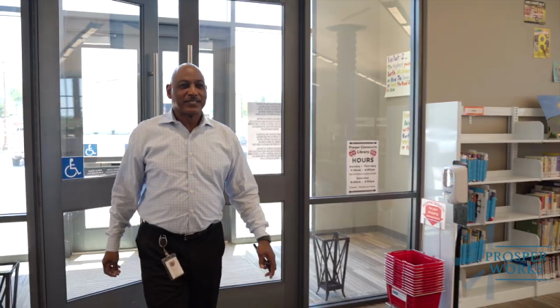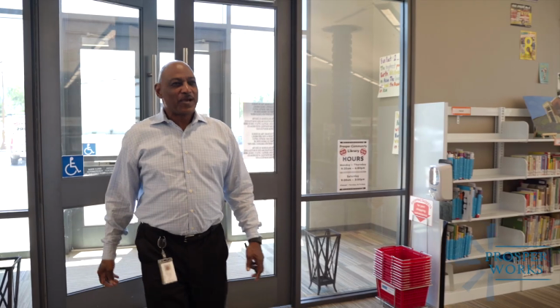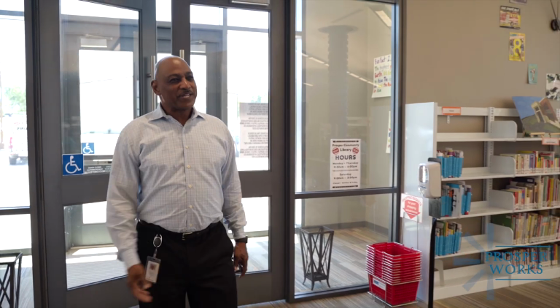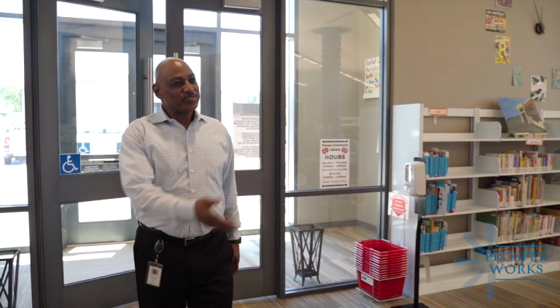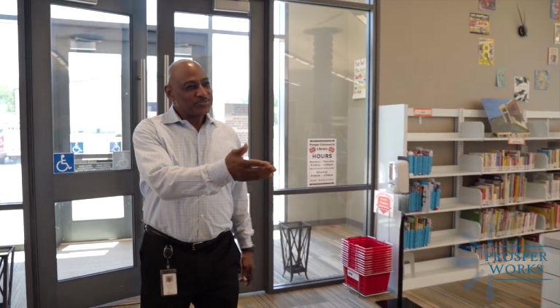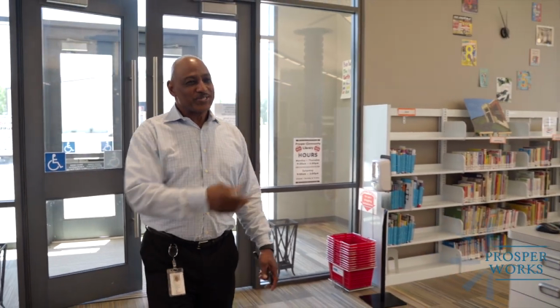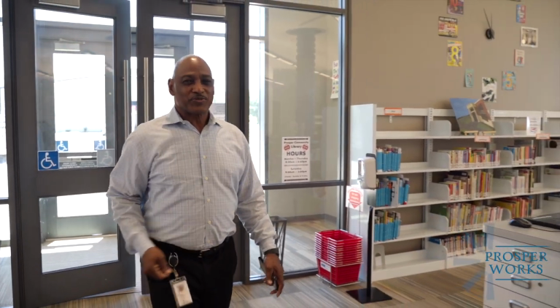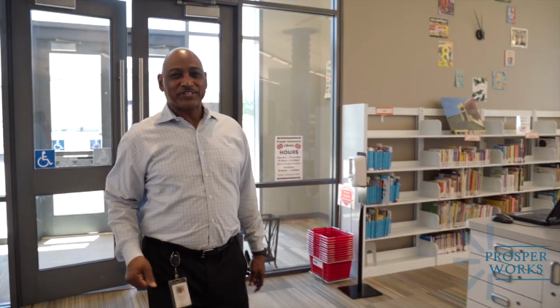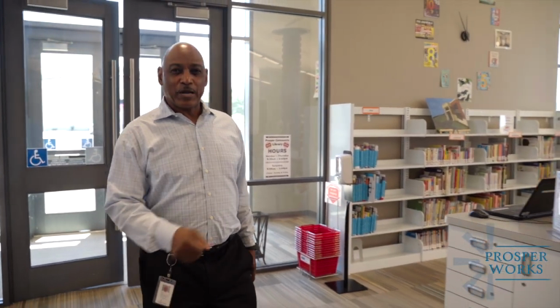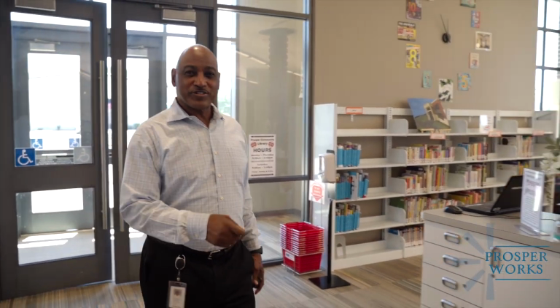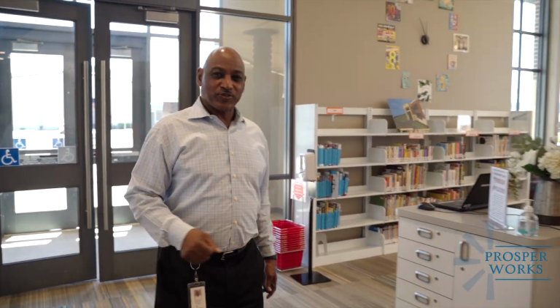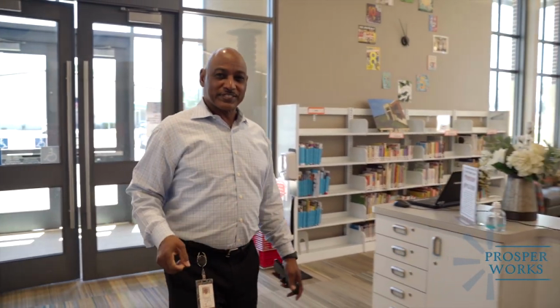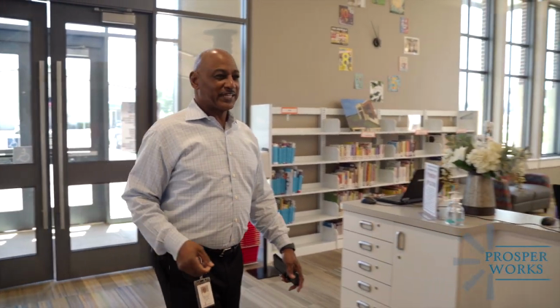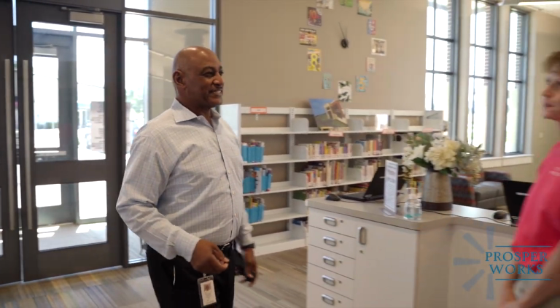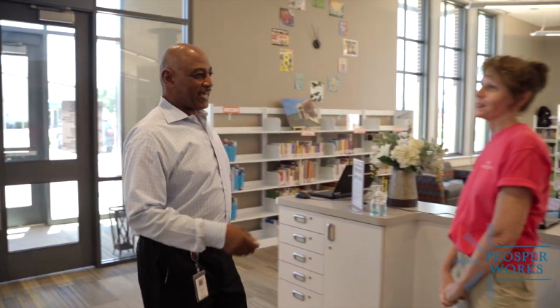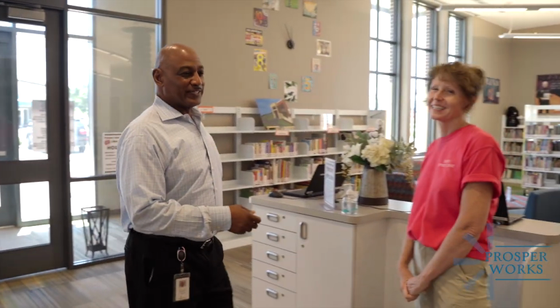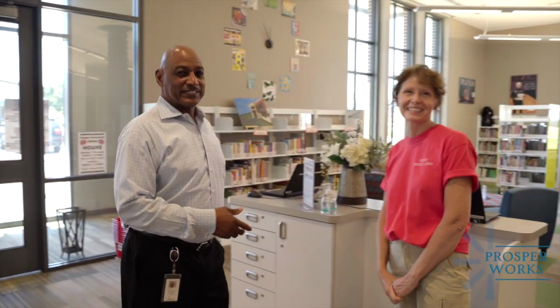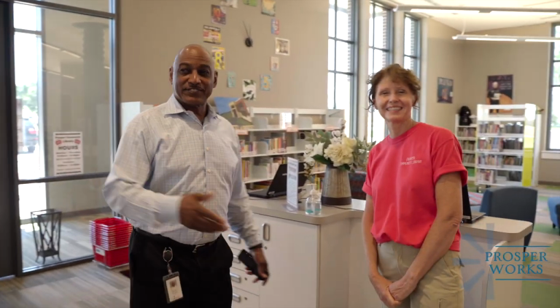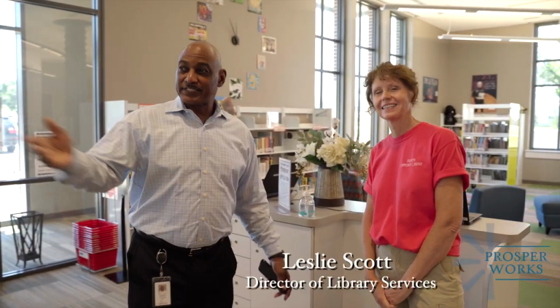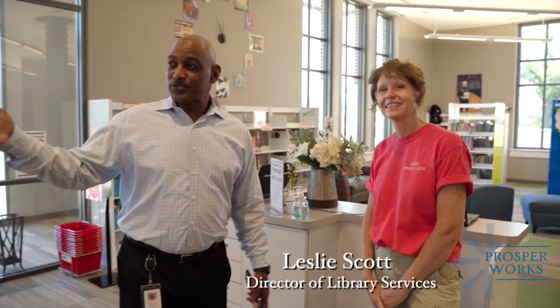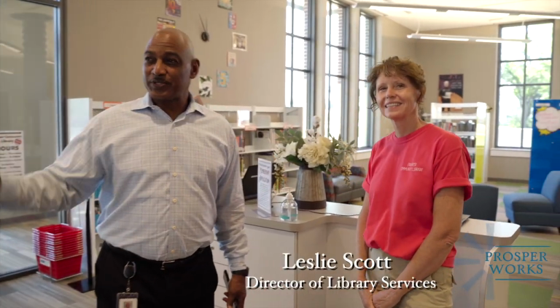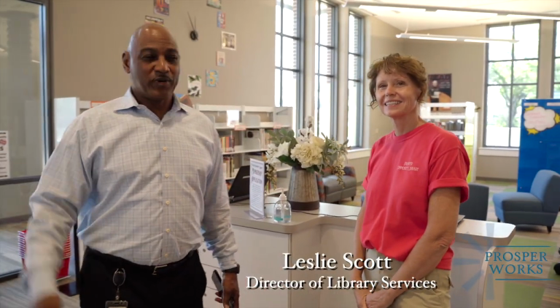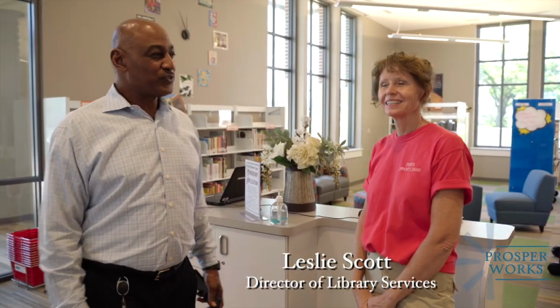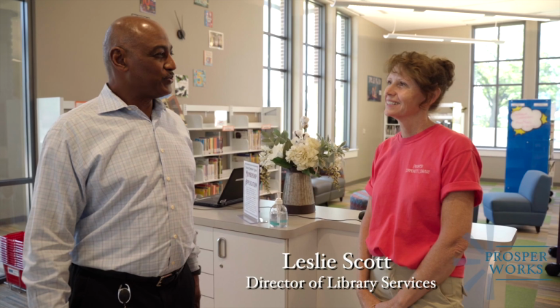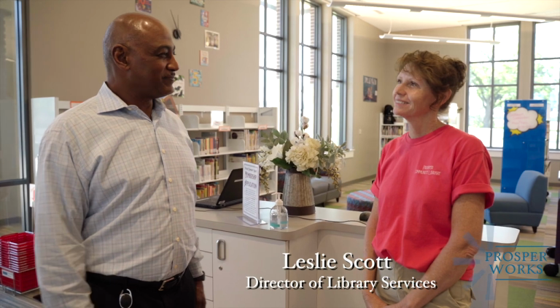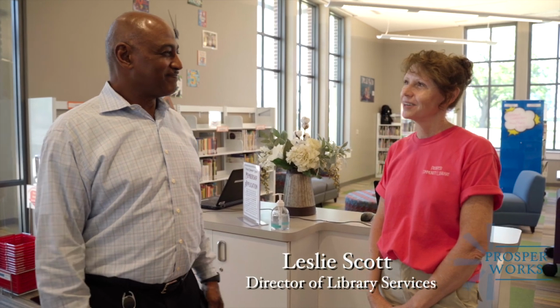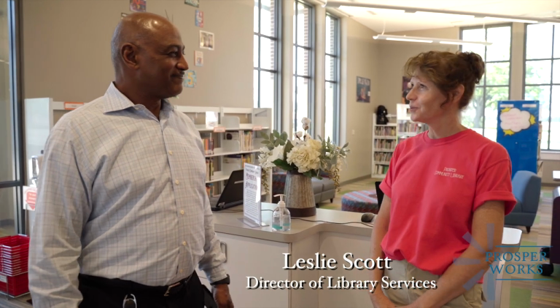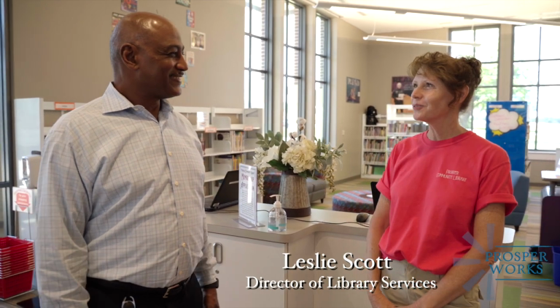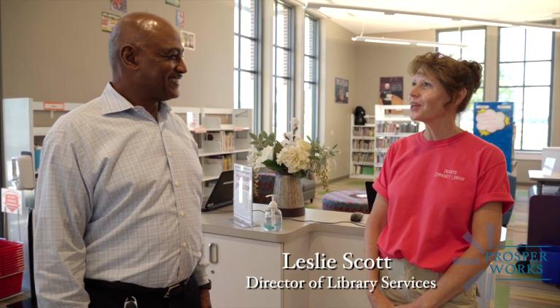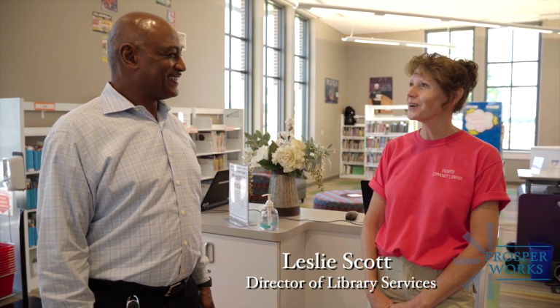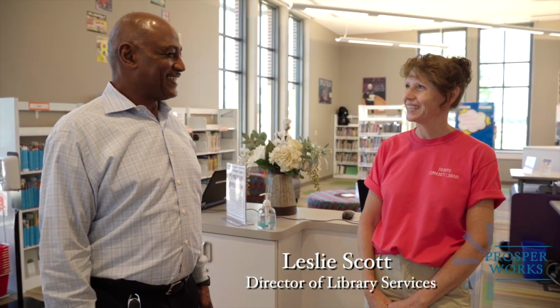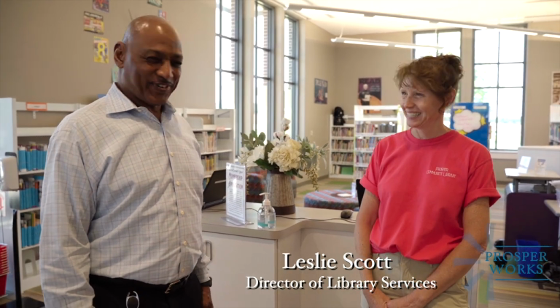I want to introduce you to our Director of Library Services, Leslie Scott, and she's going to take us on a wonderful tour of the wonderful library. That's right.